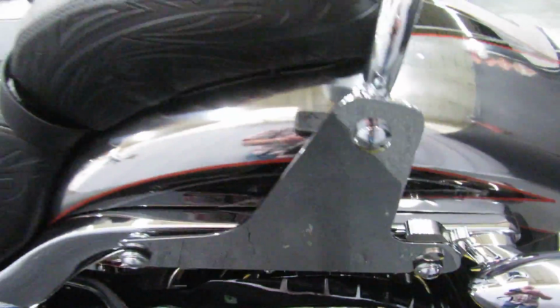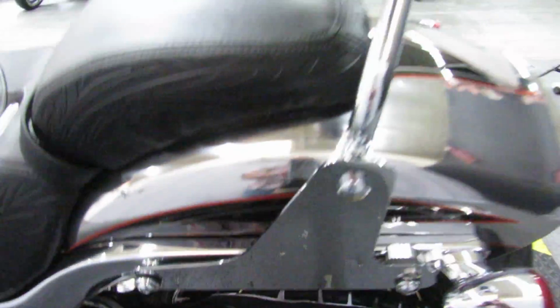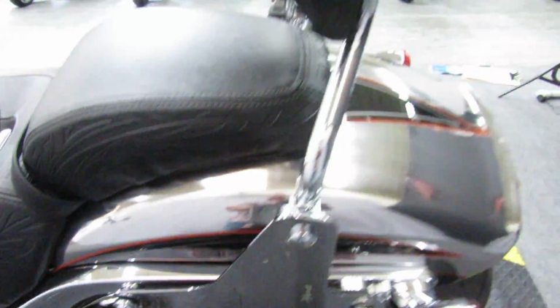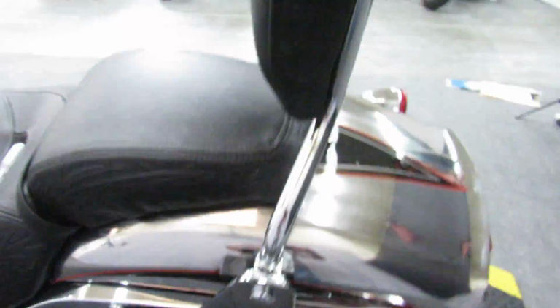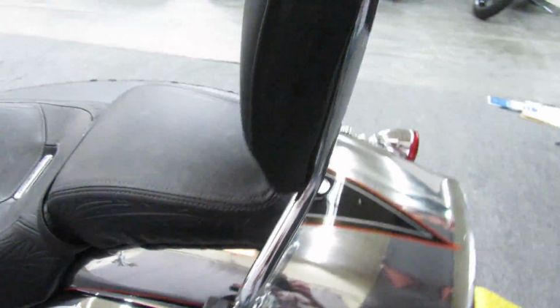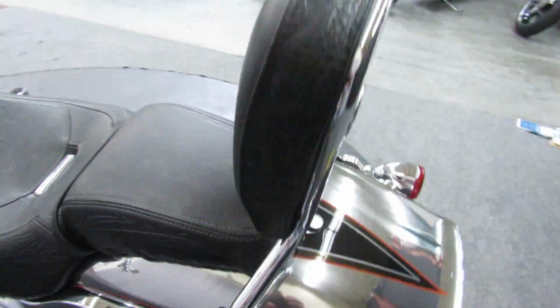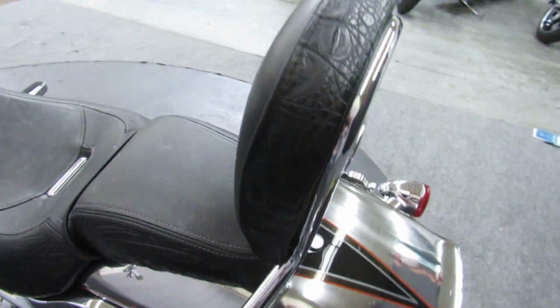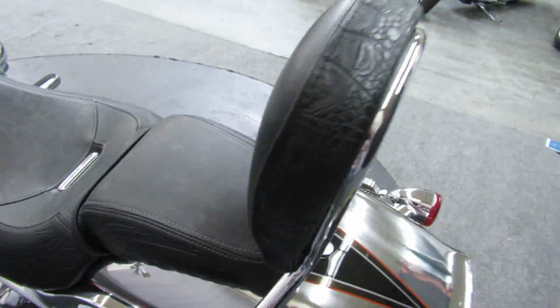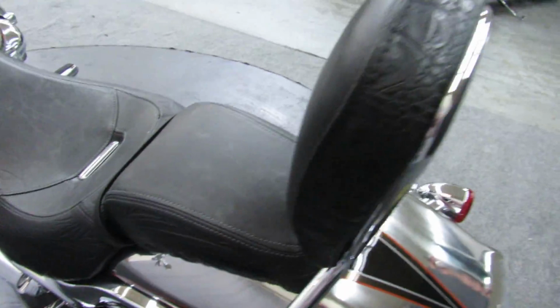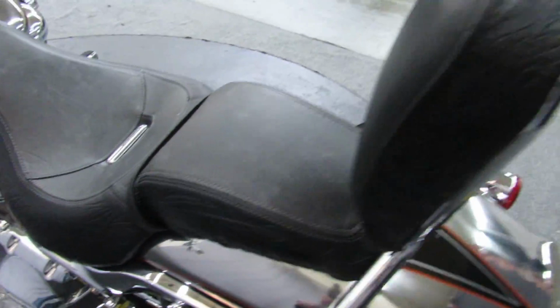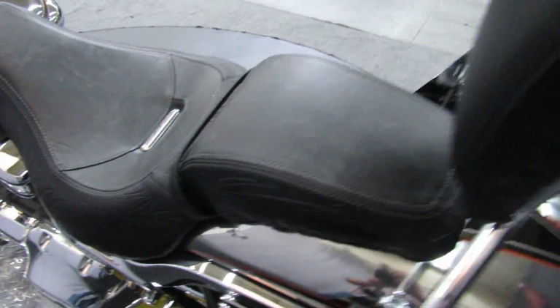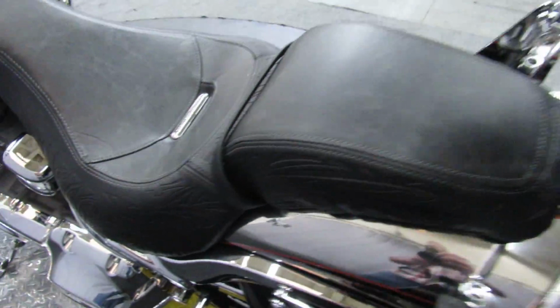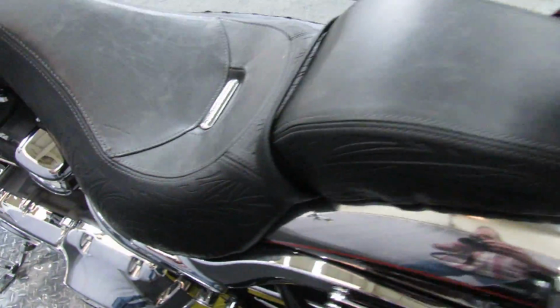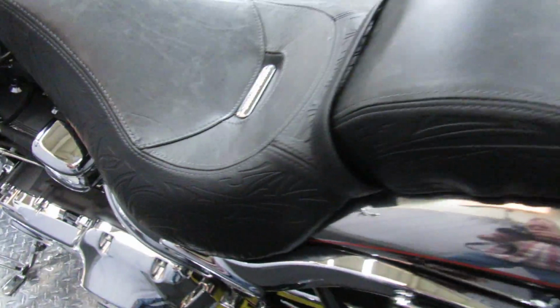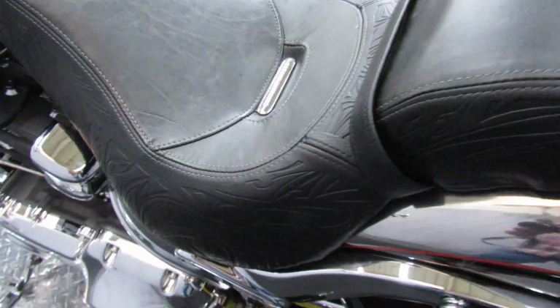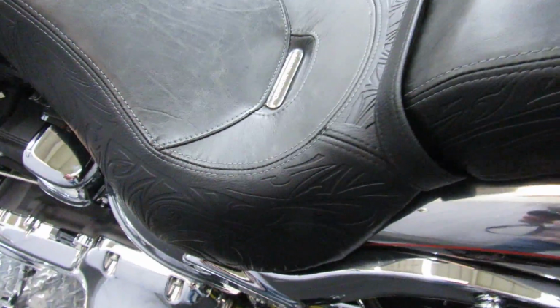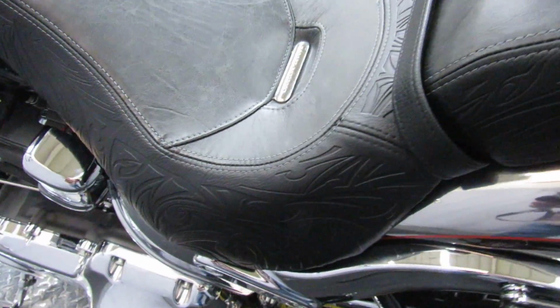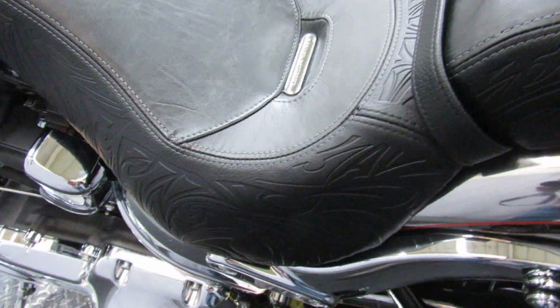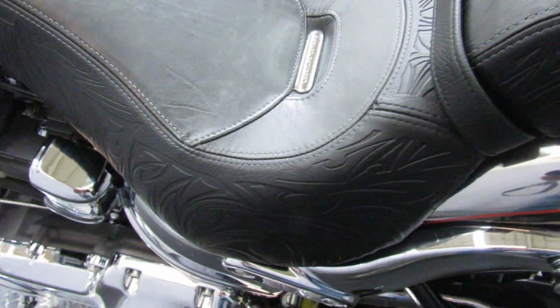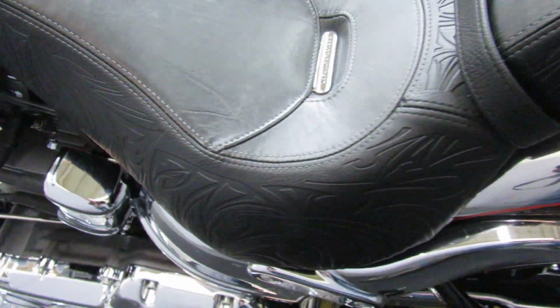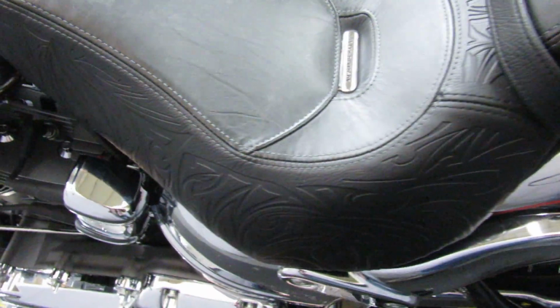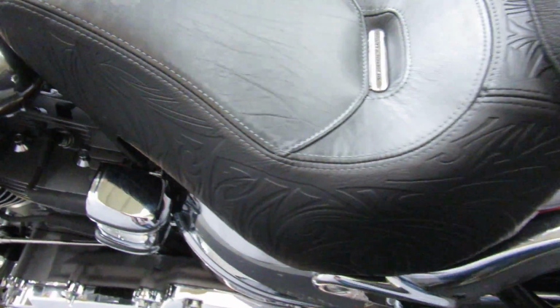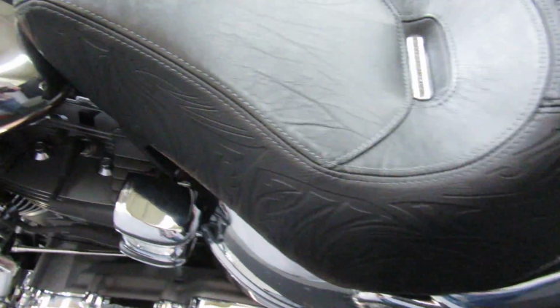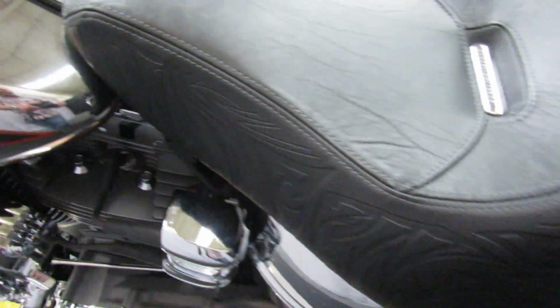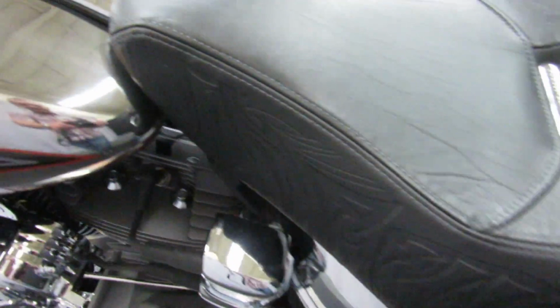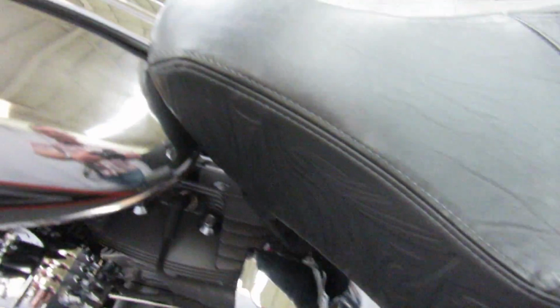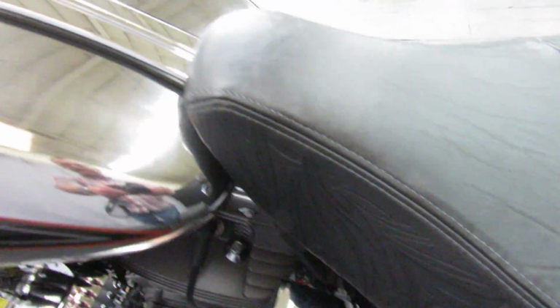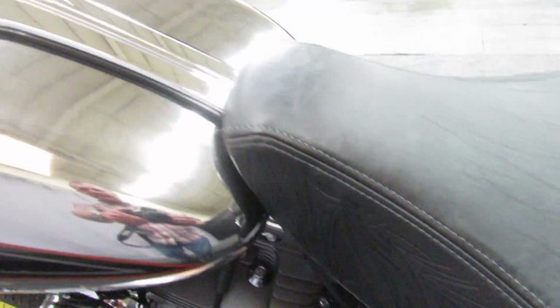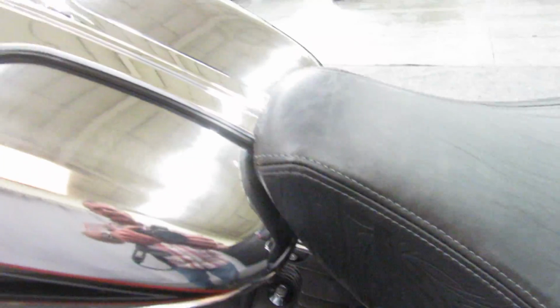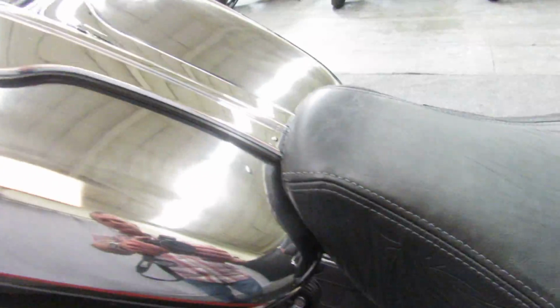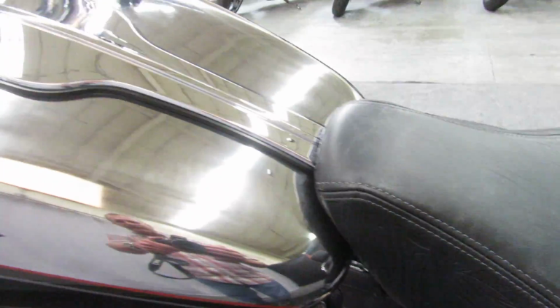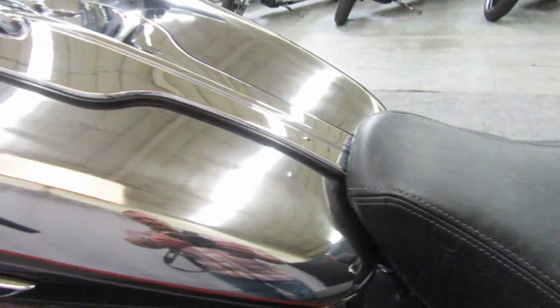Docking hardware, passenger backrest. Don't believe this is the seat that came with it.